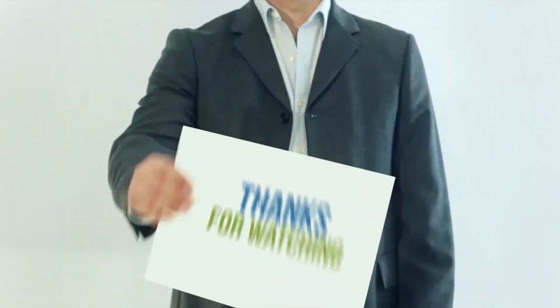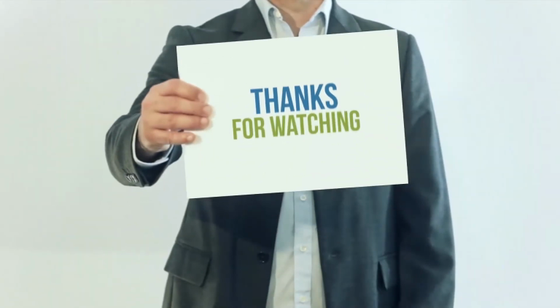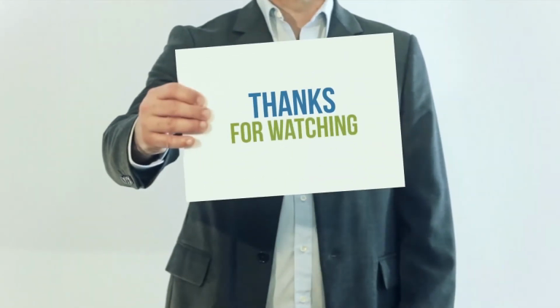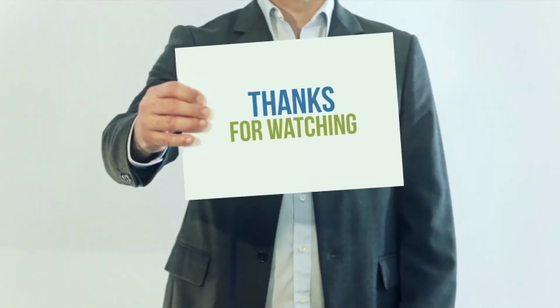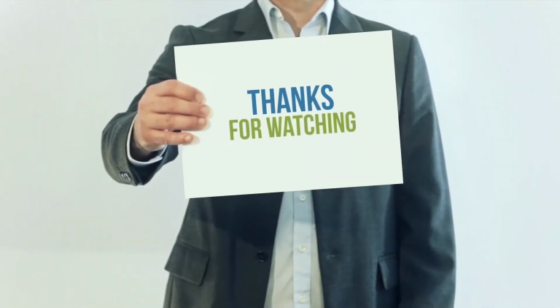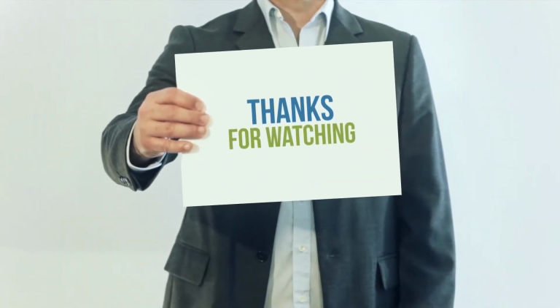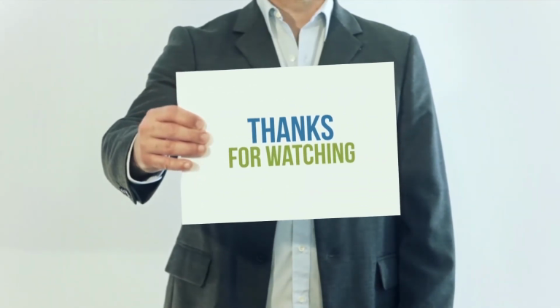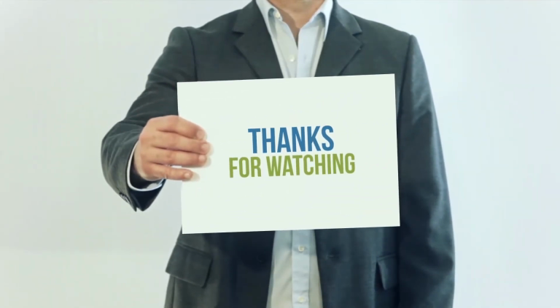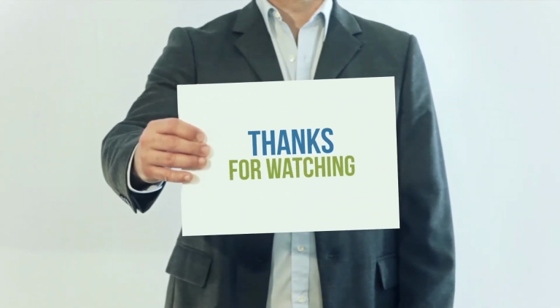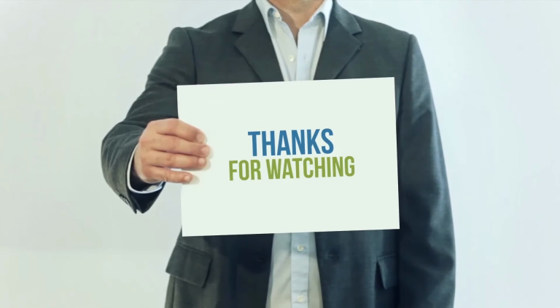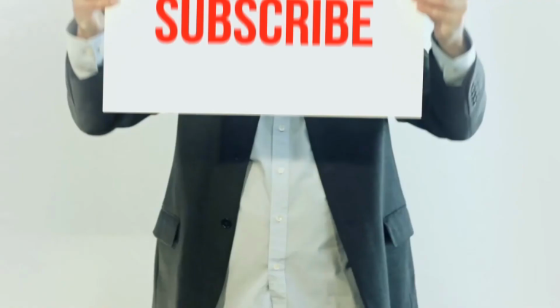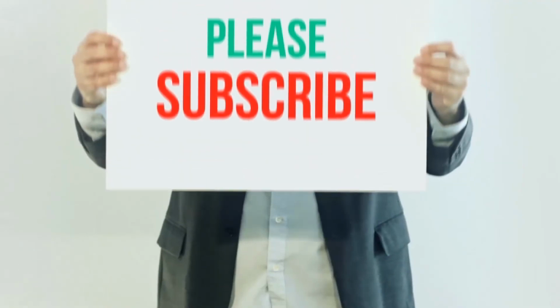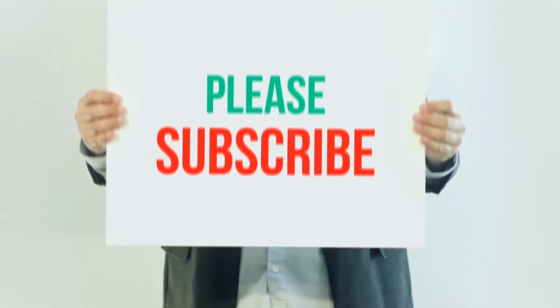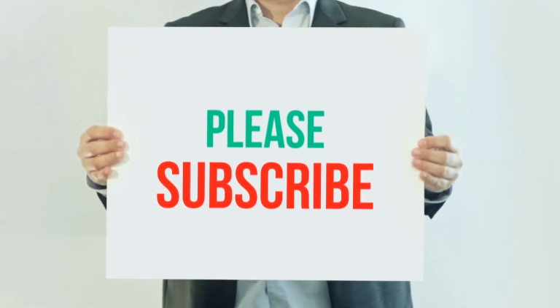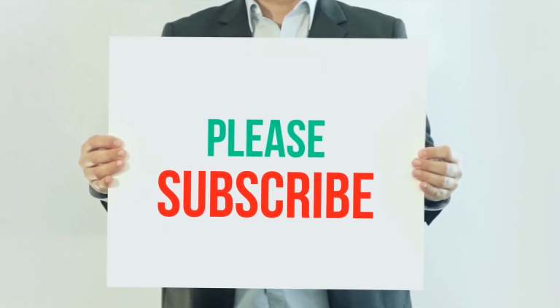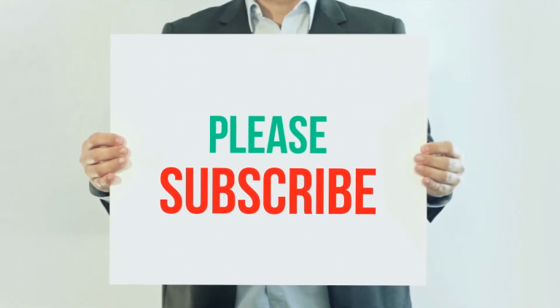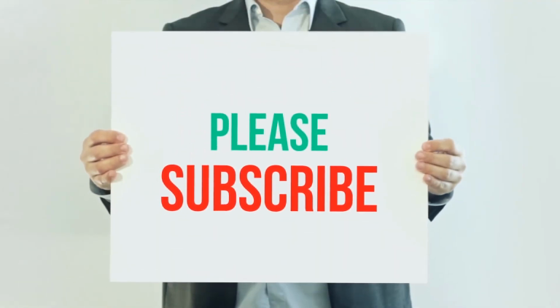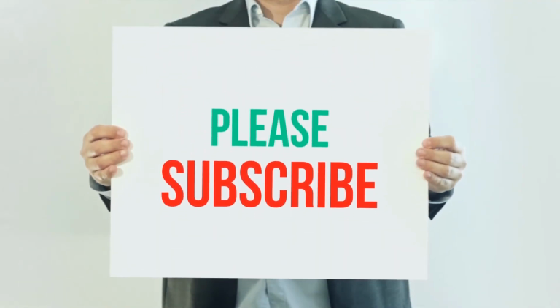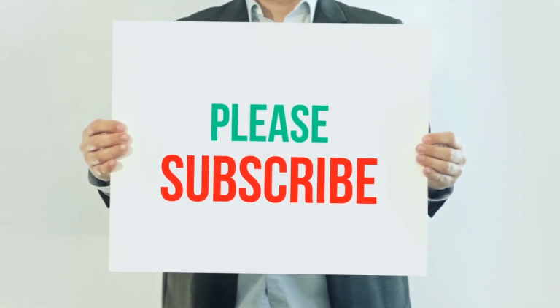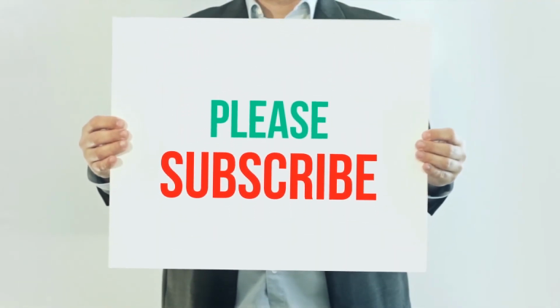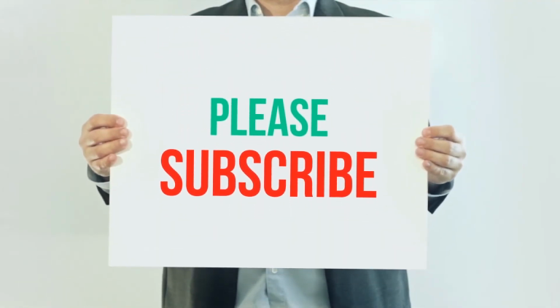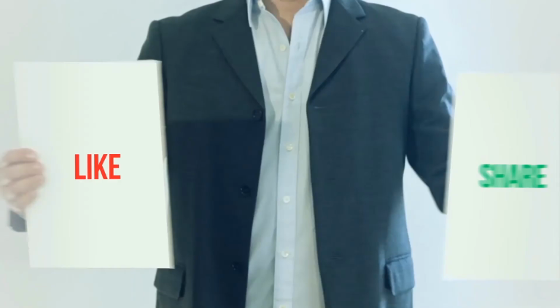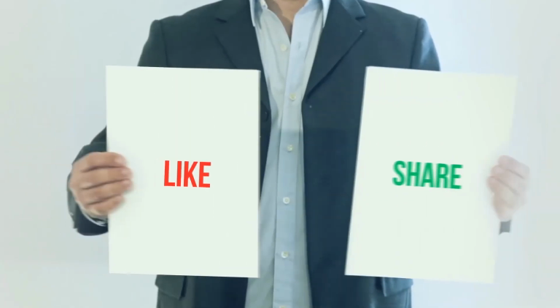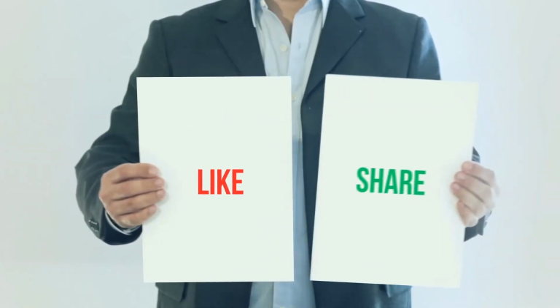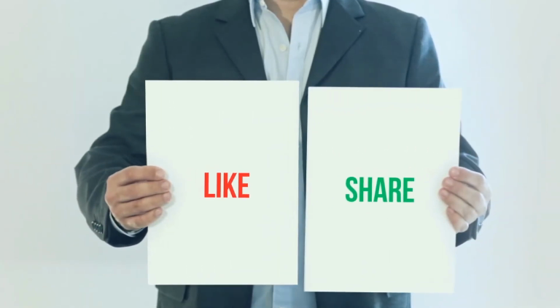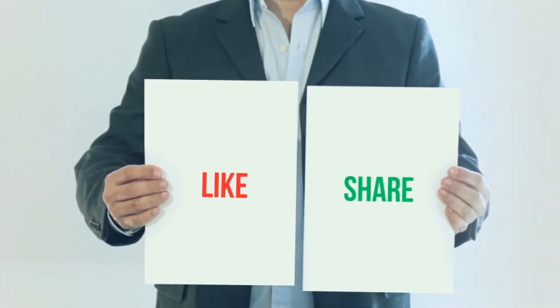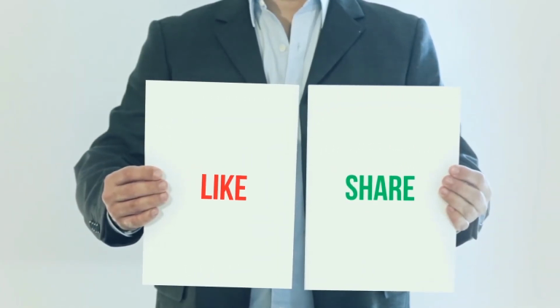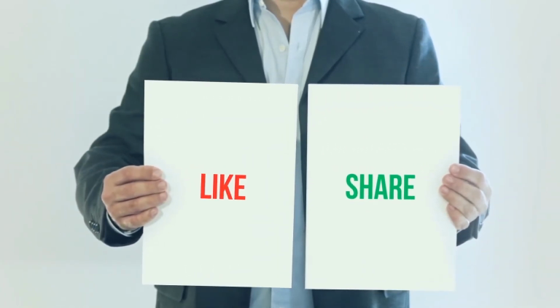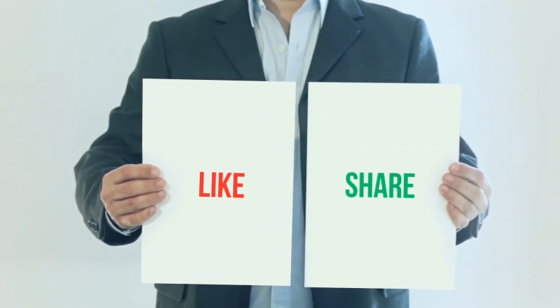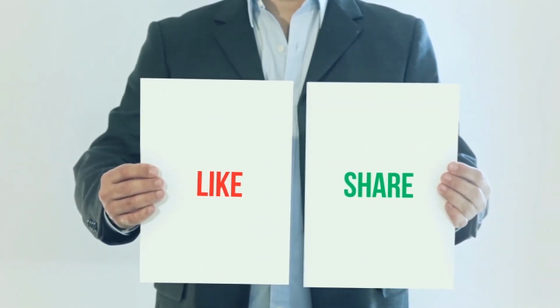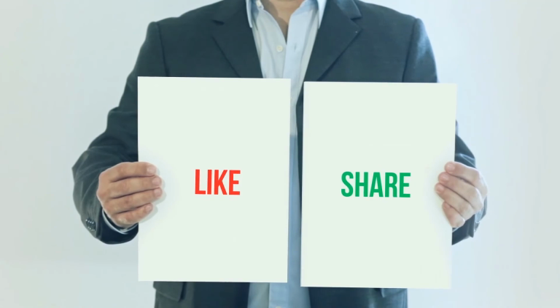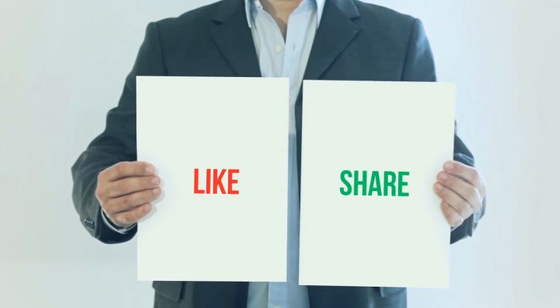Thank you for watching this video. Please subscribe to my channel, leave a like, and share with your friends. Until next time, hope you all have a great day.